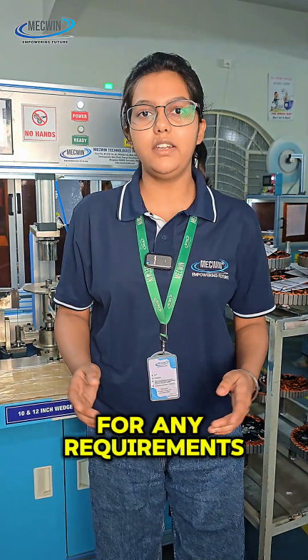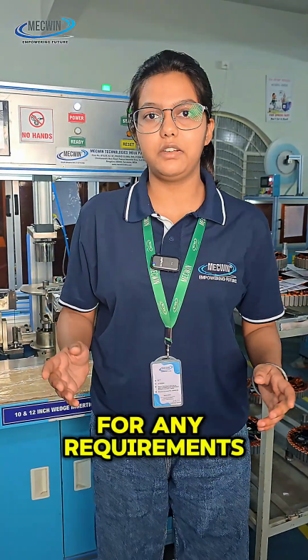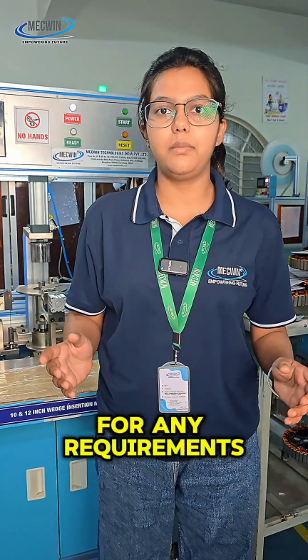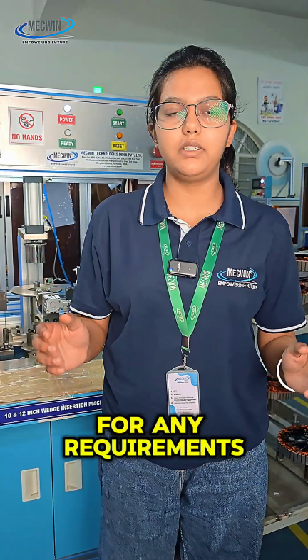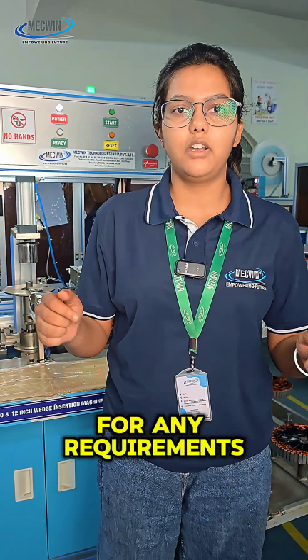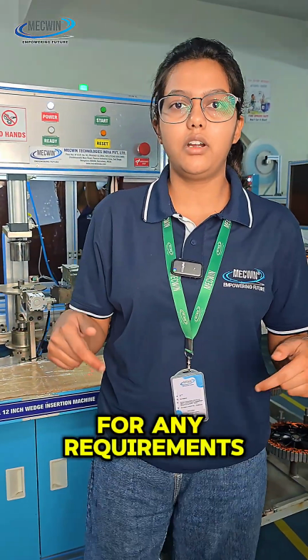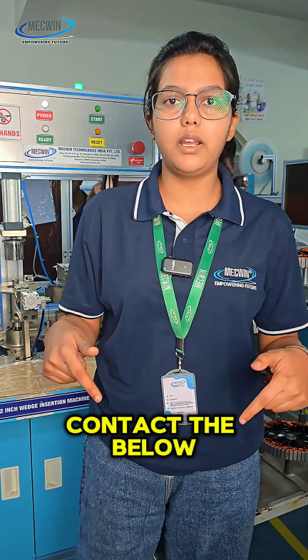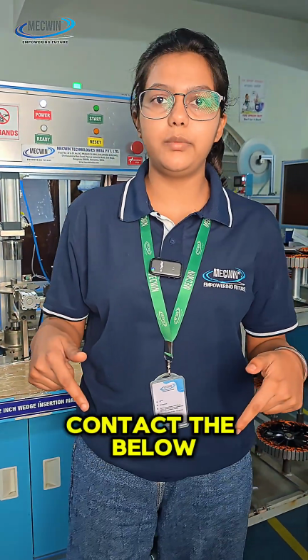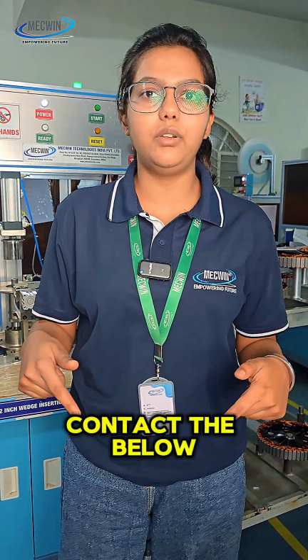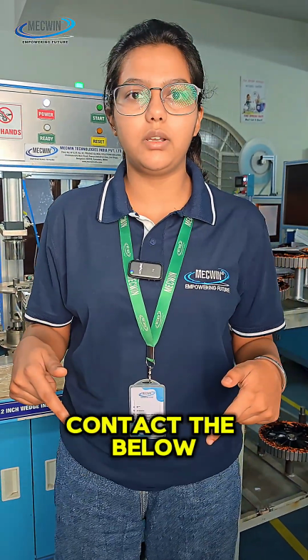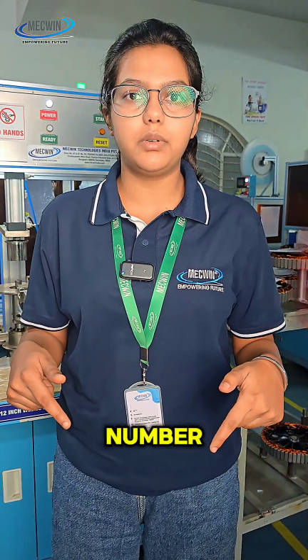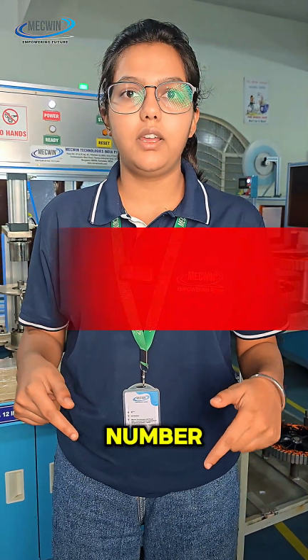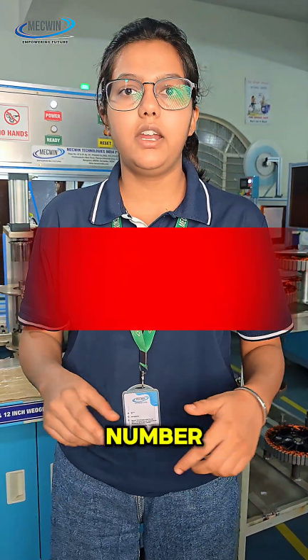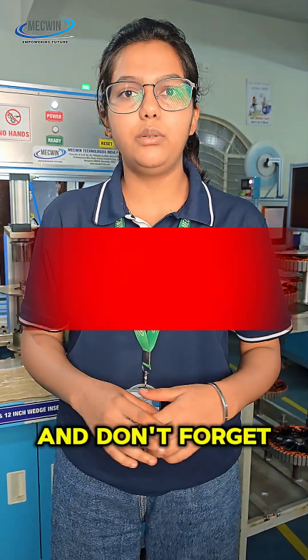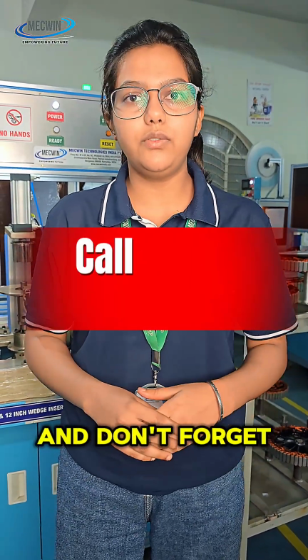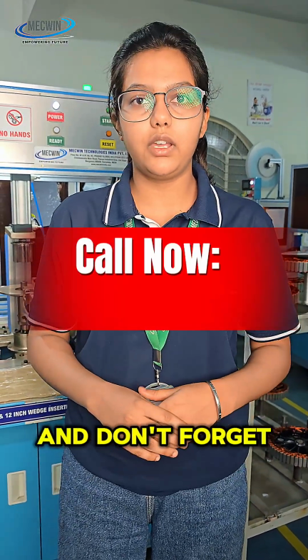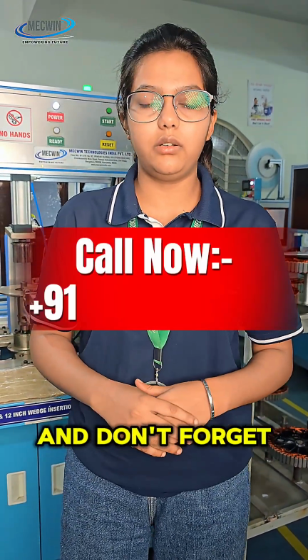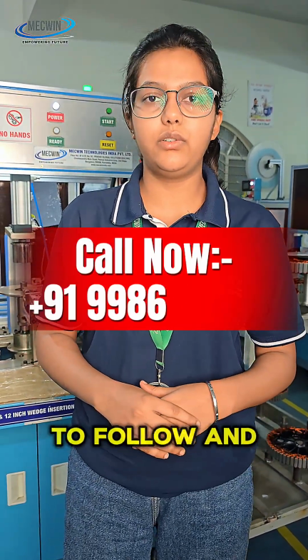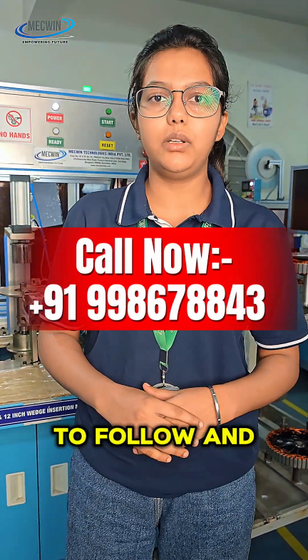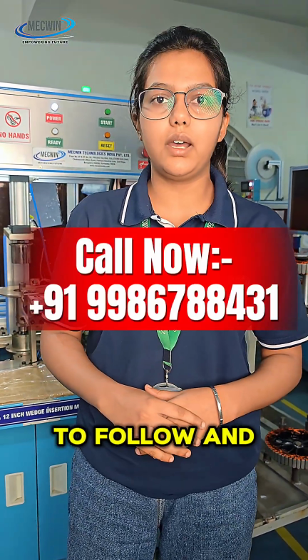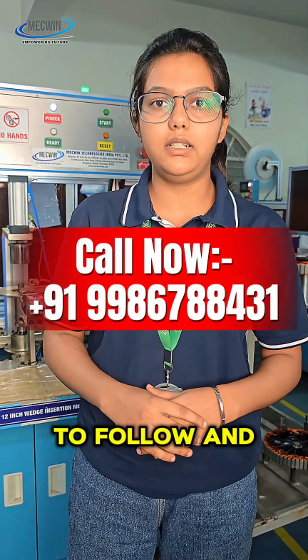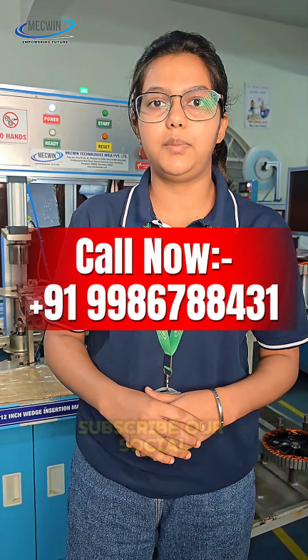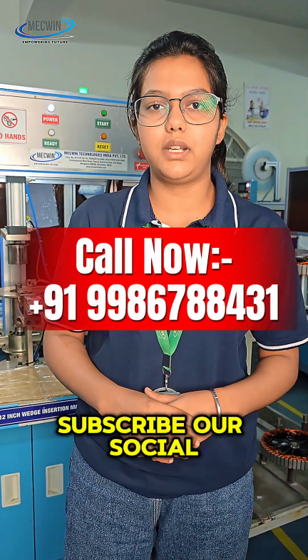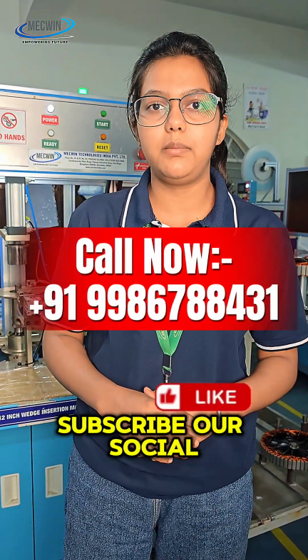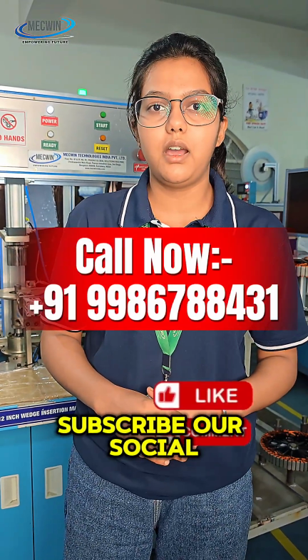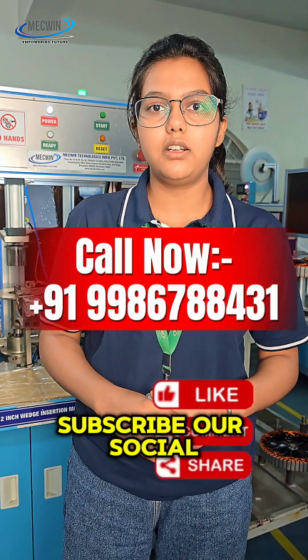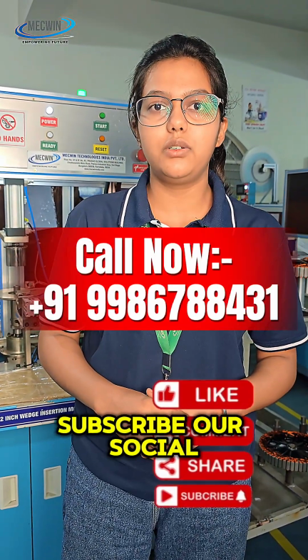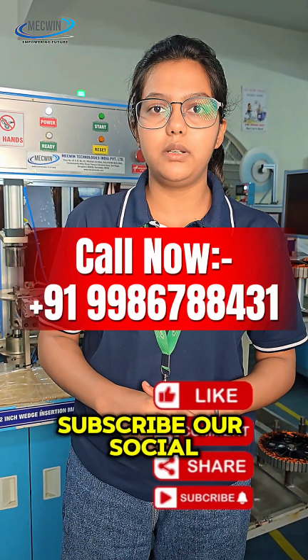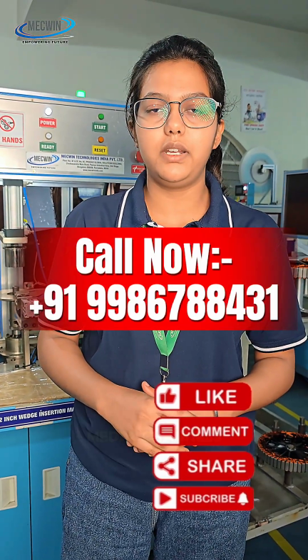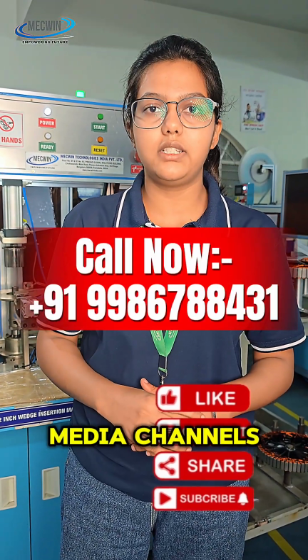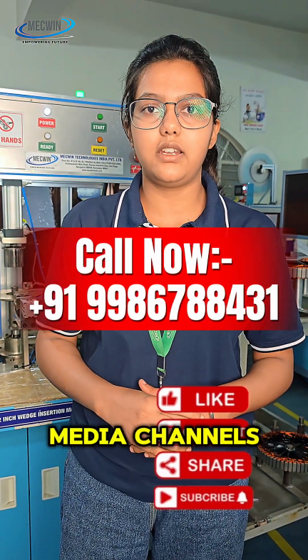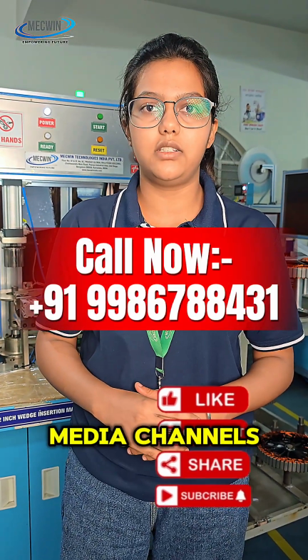For any requirements, contact the number below, and don't forget to follow and subscribe to our social media channels.